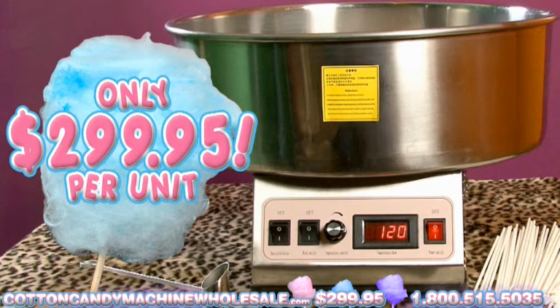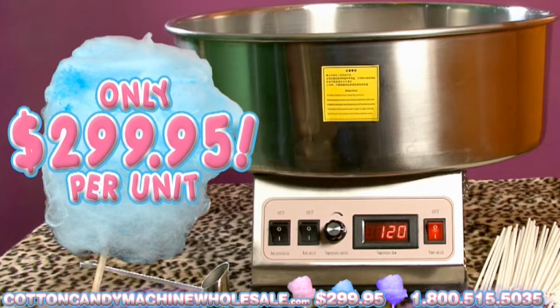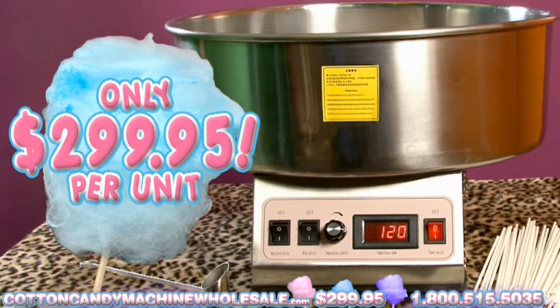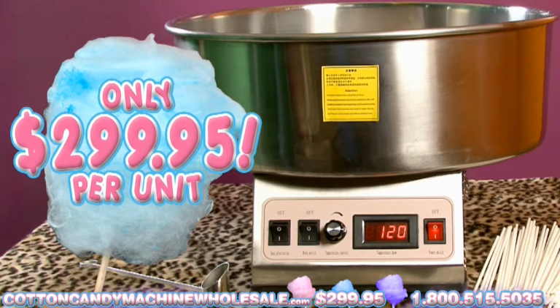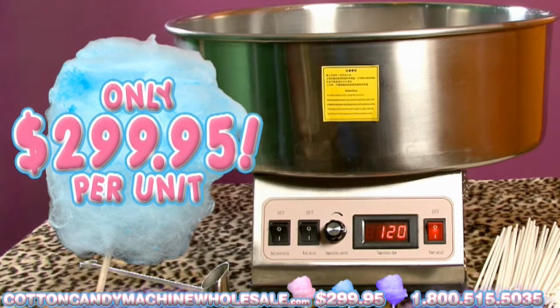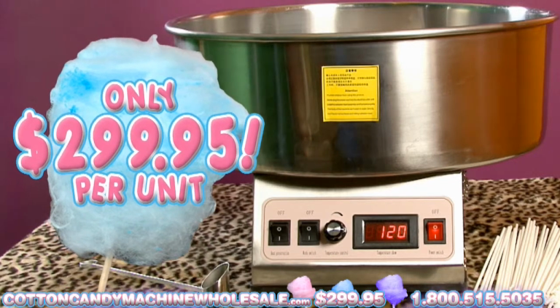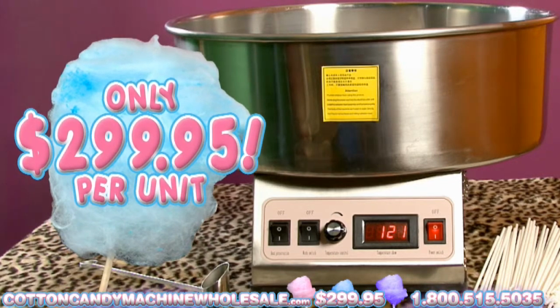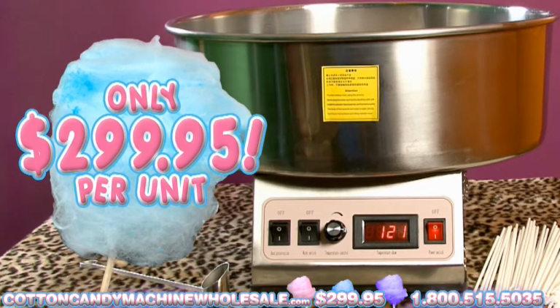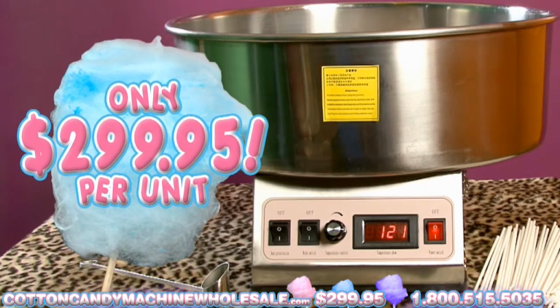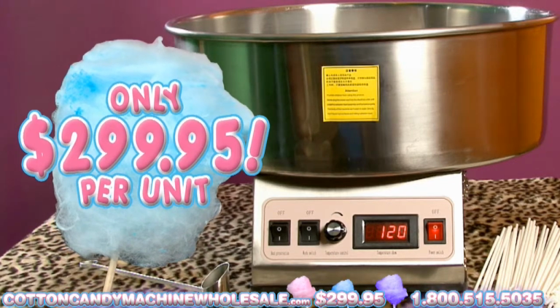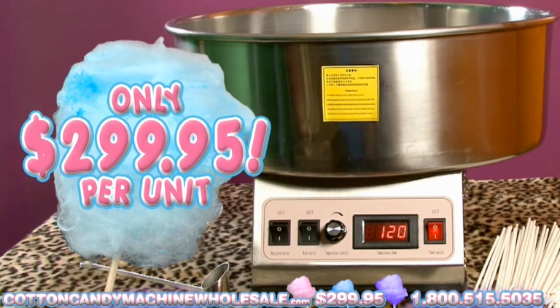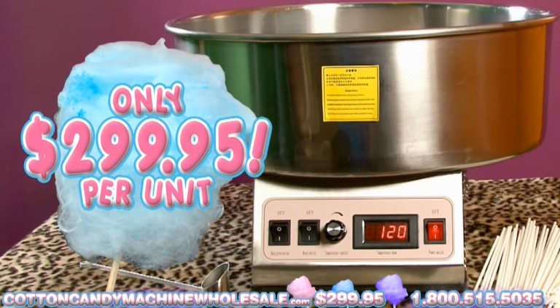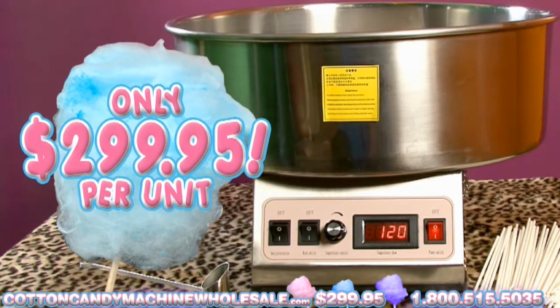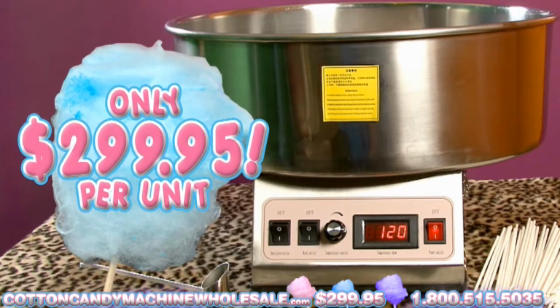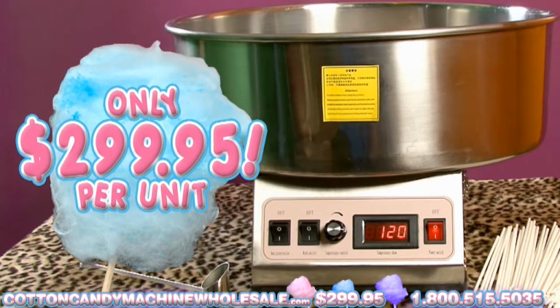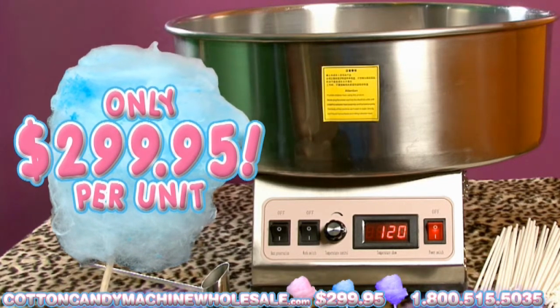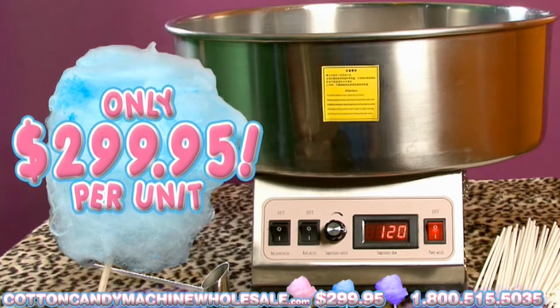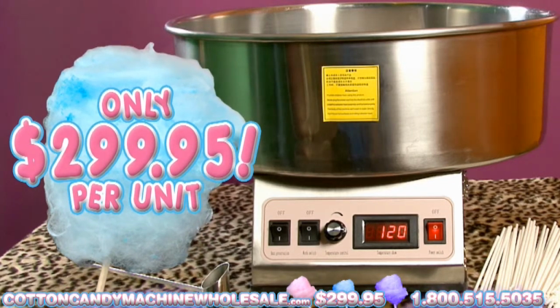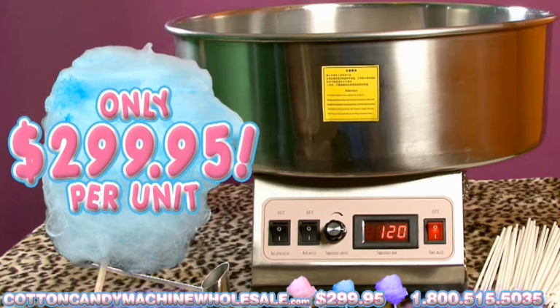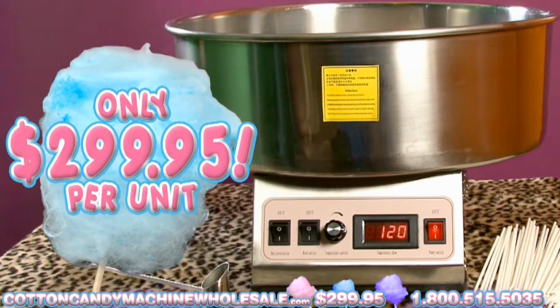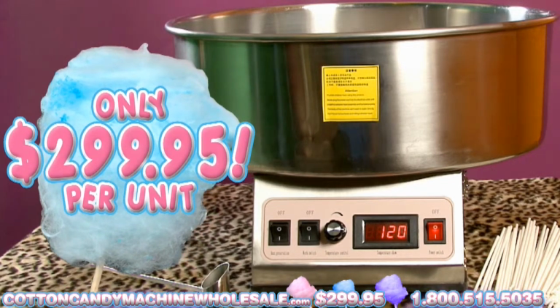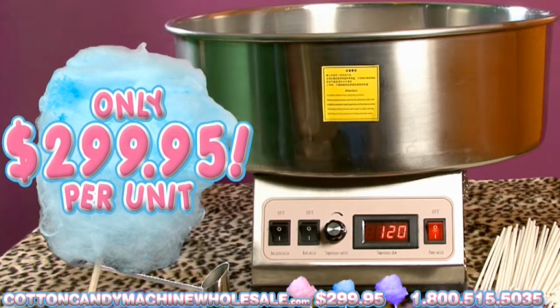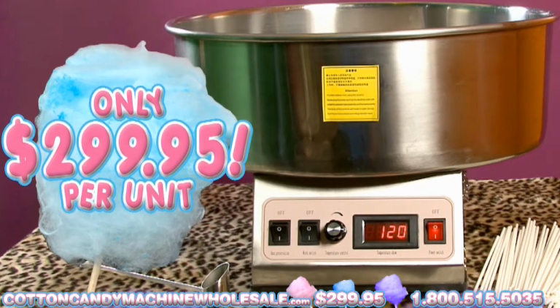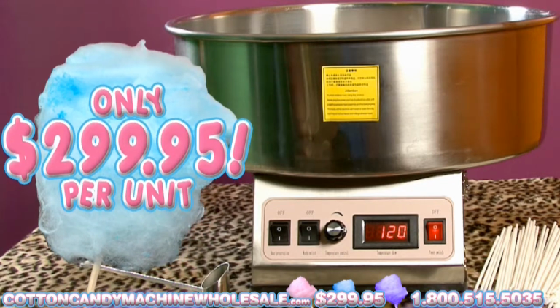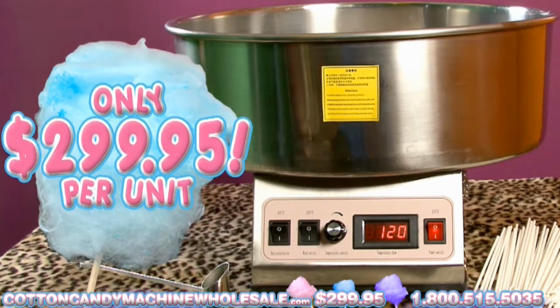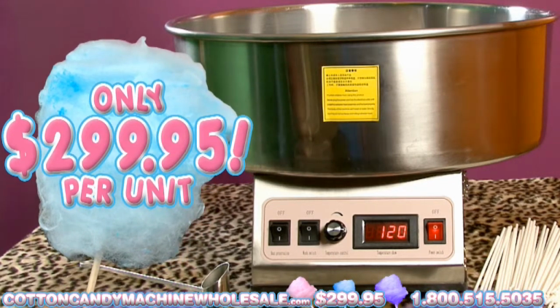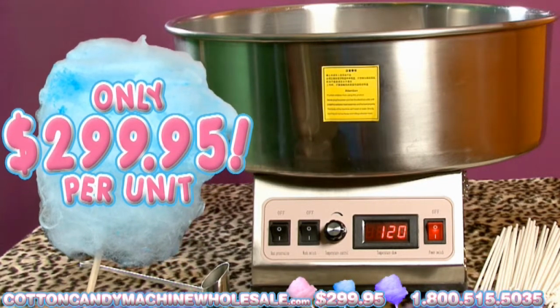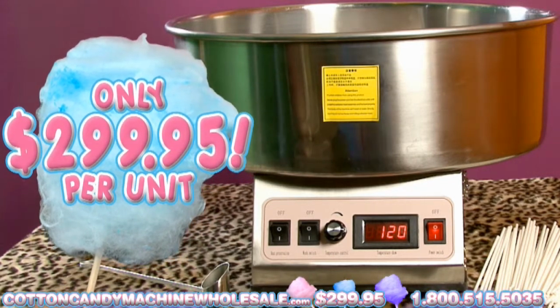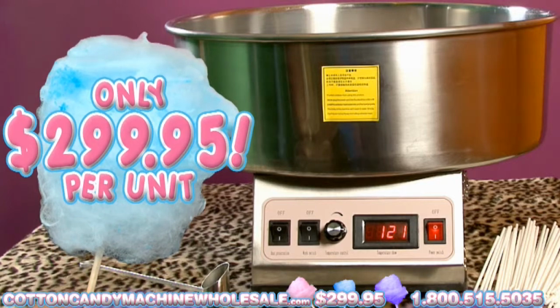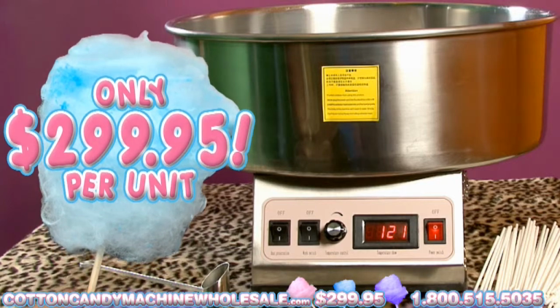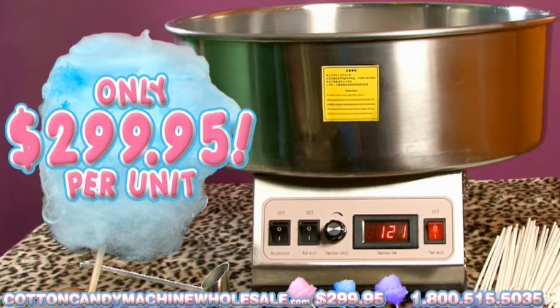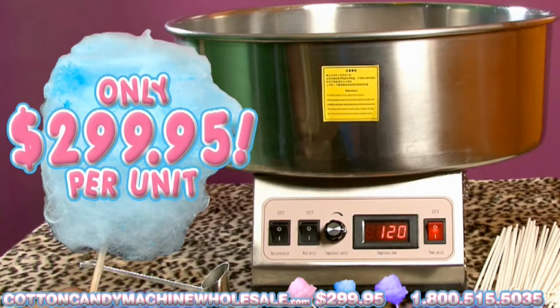The Cotton Candy Maker costs only $299.95 per unit, making it an affordable investment.